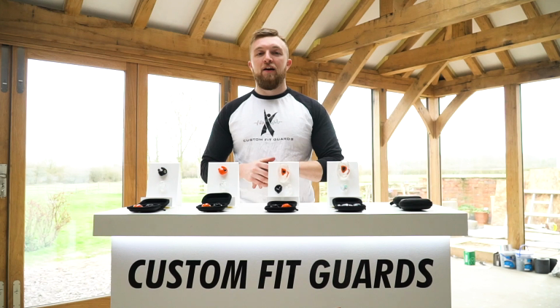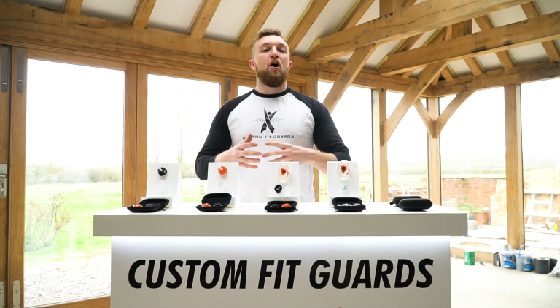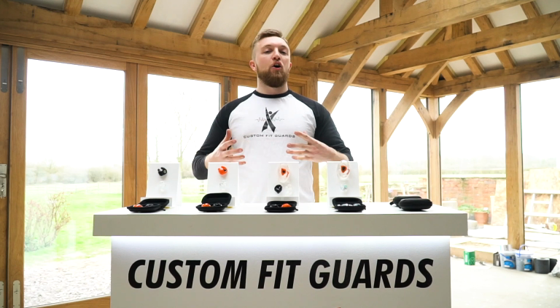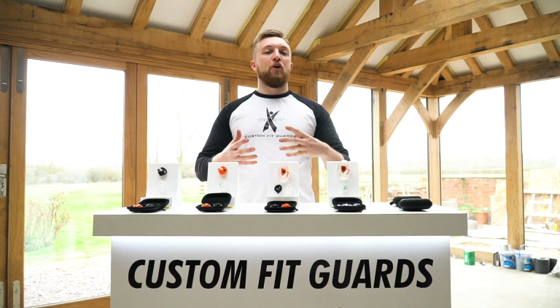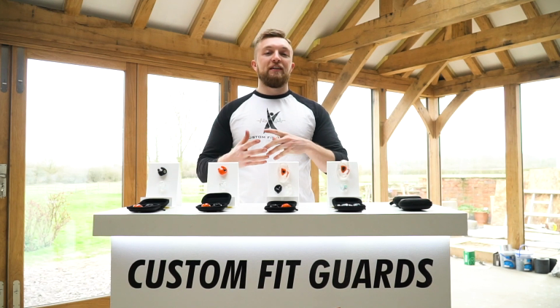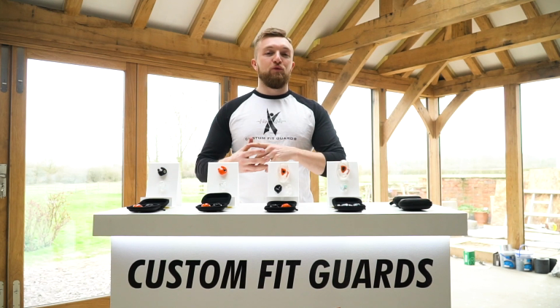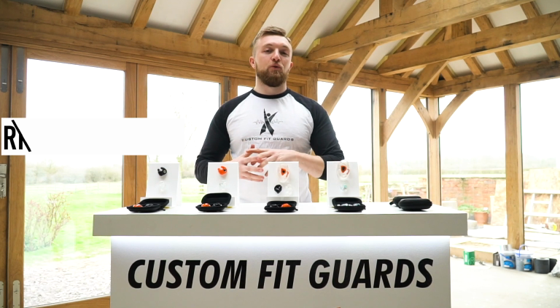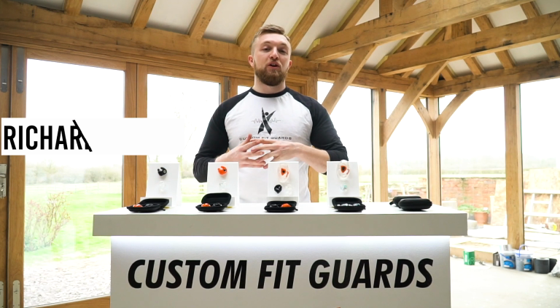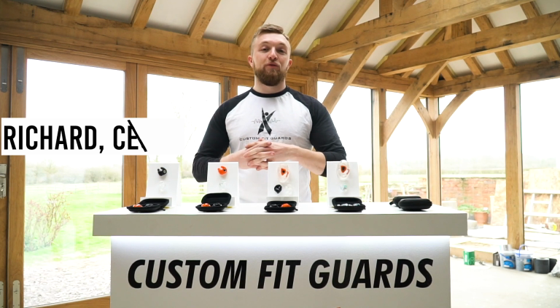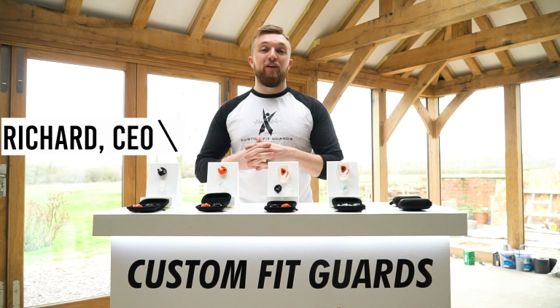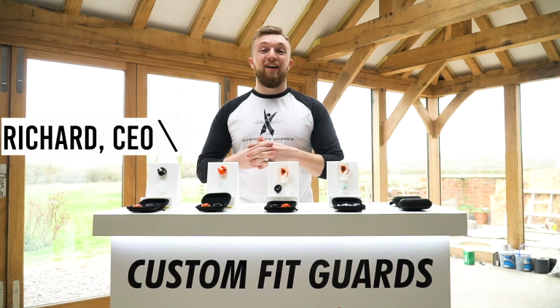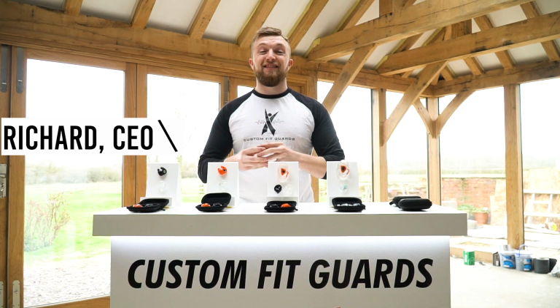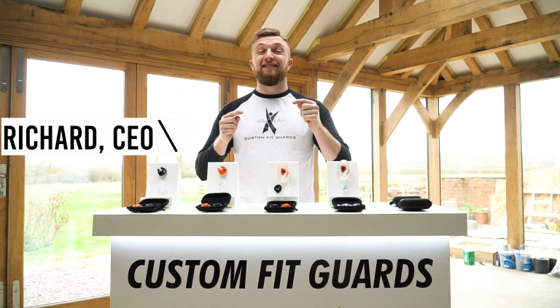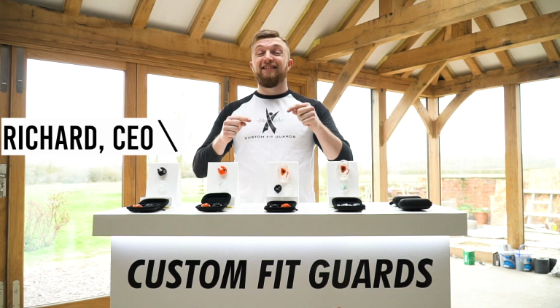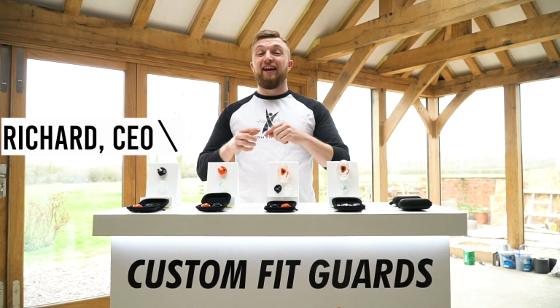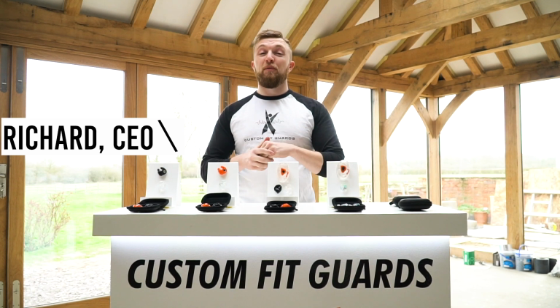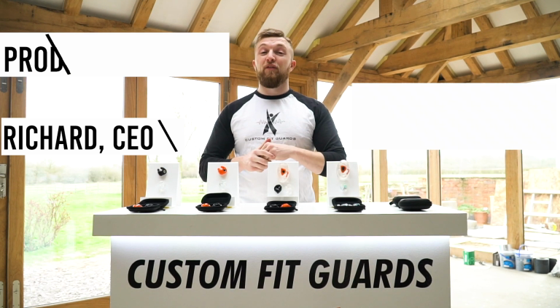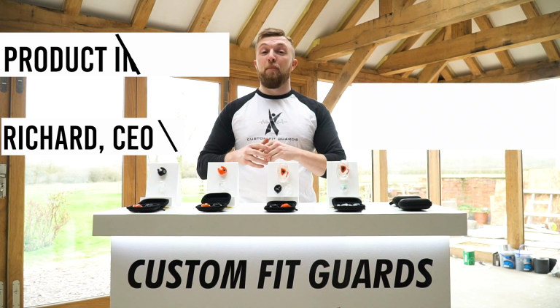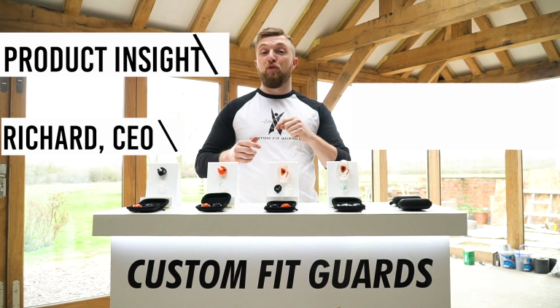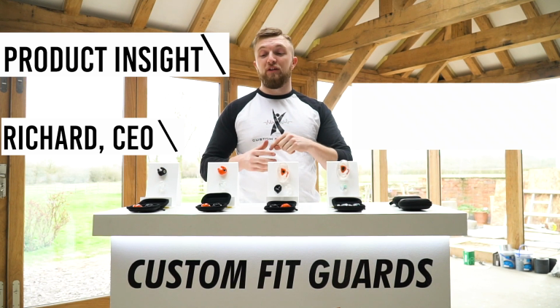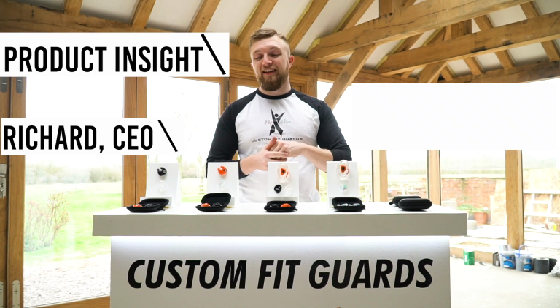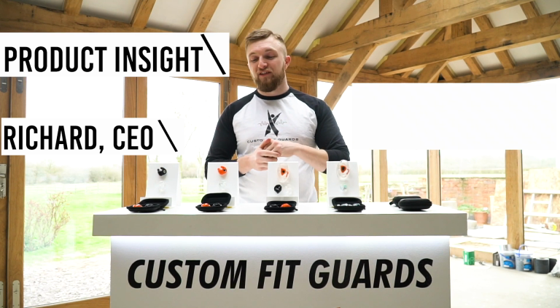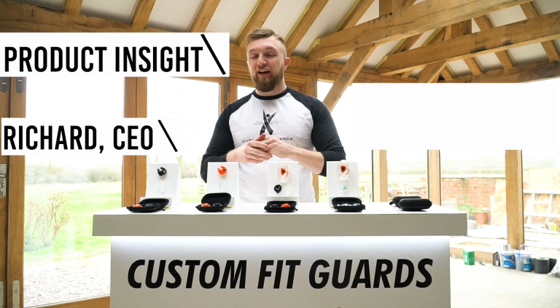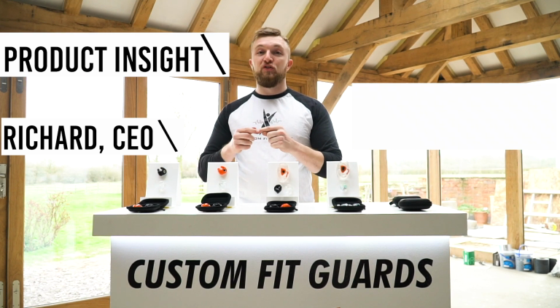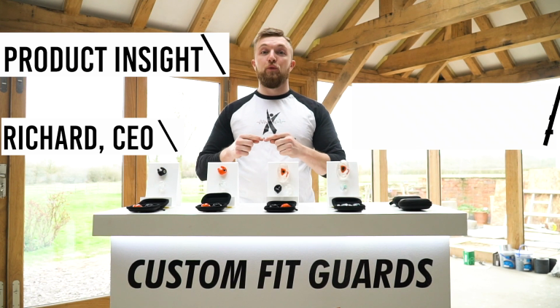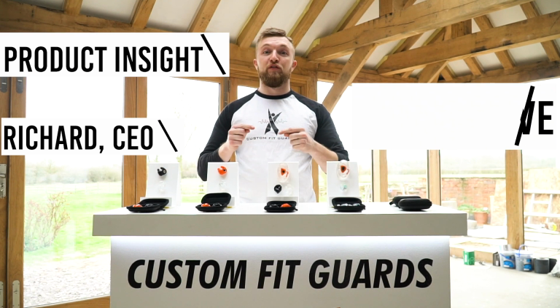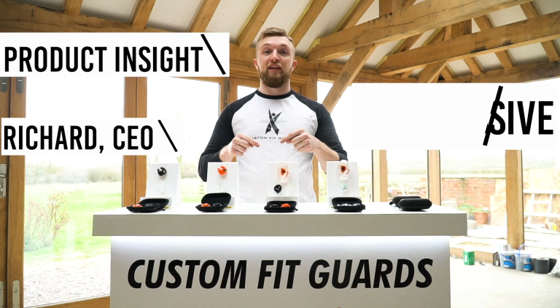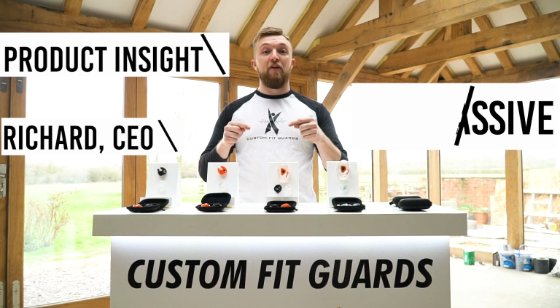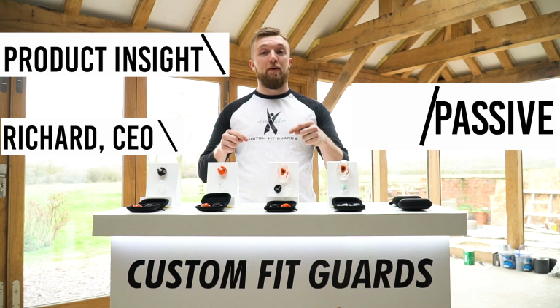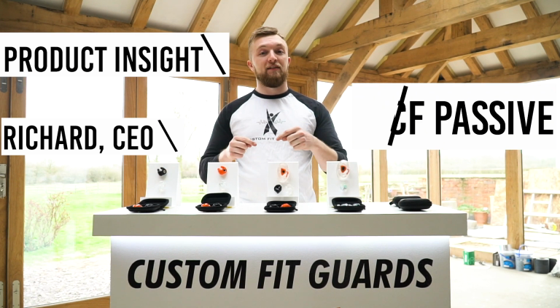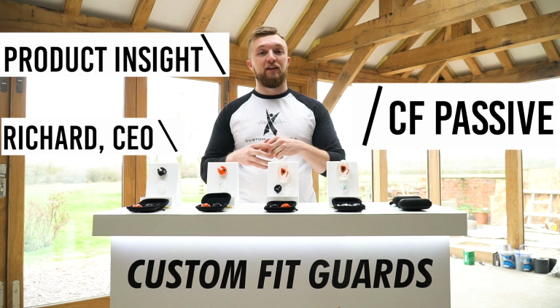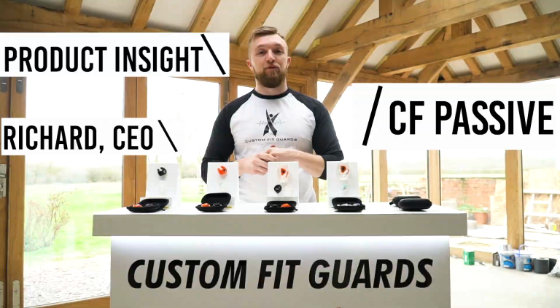Hi guys, it's Rush from Custom Fitguards, and today I'm giving a product insight into the CF Passive.